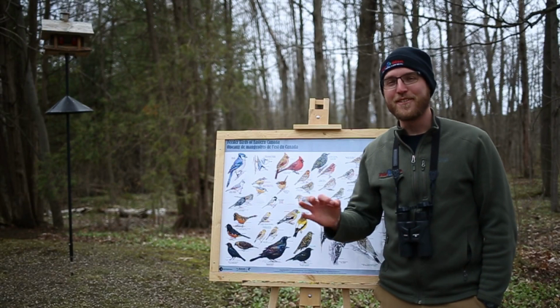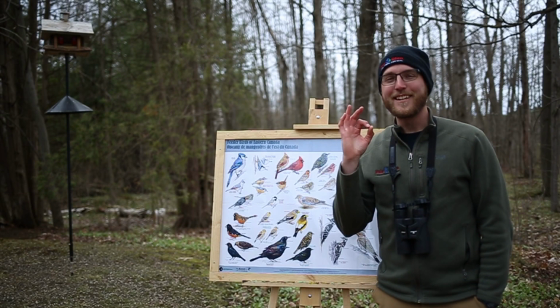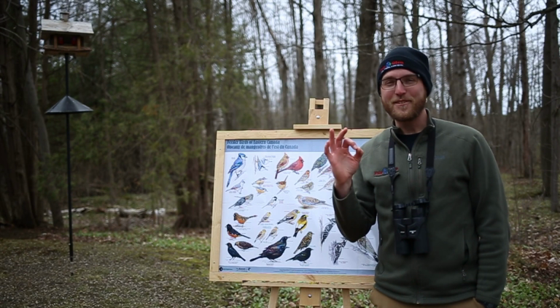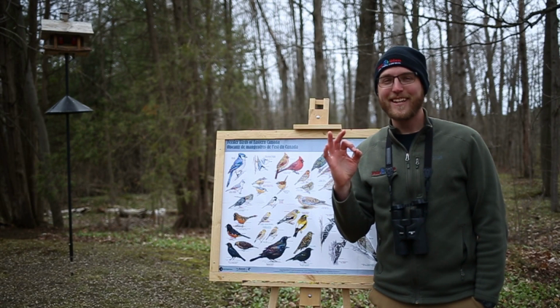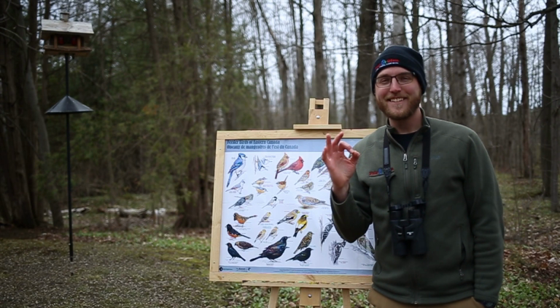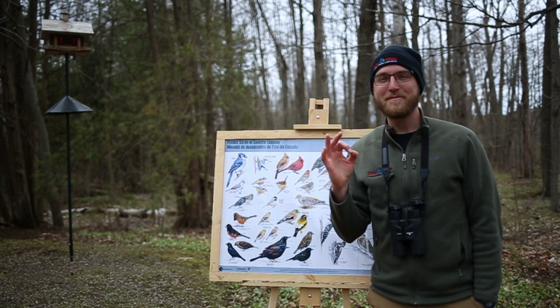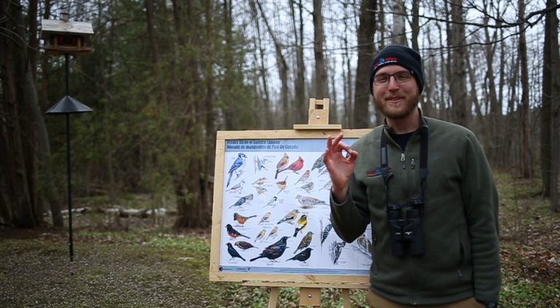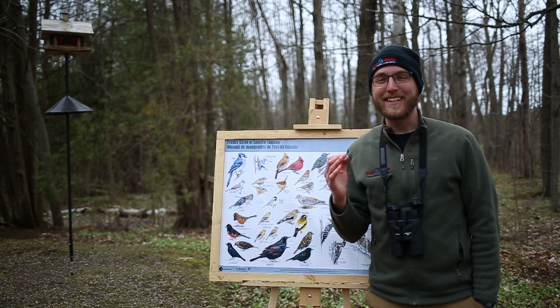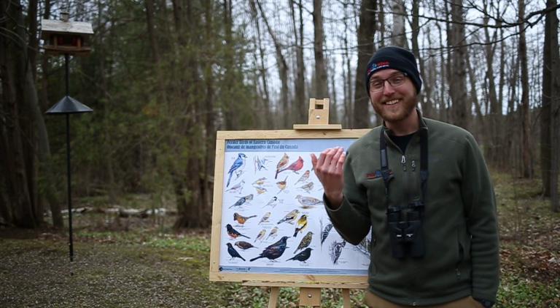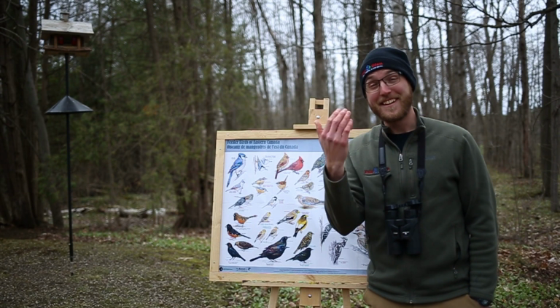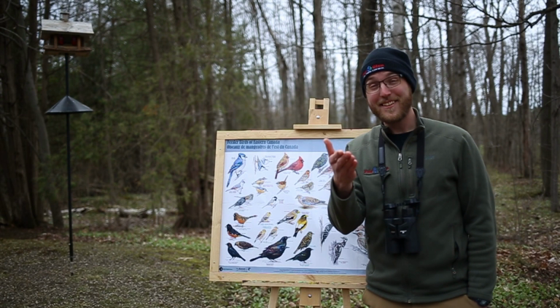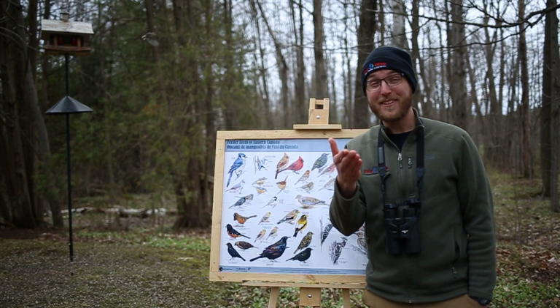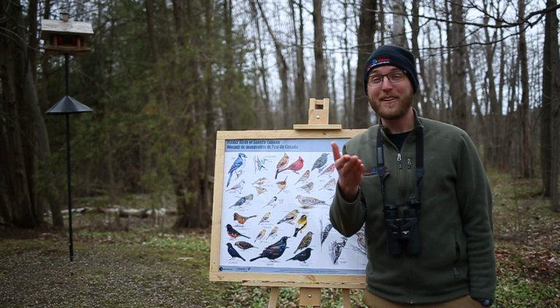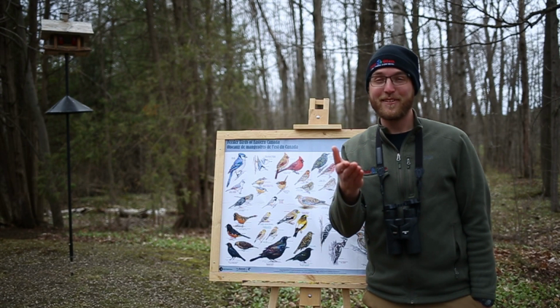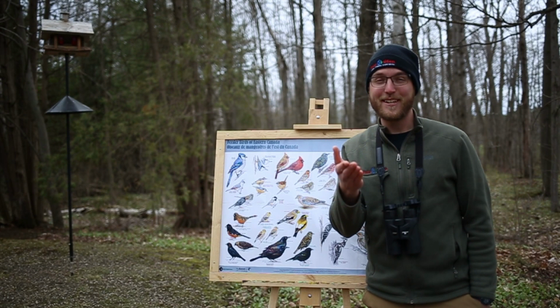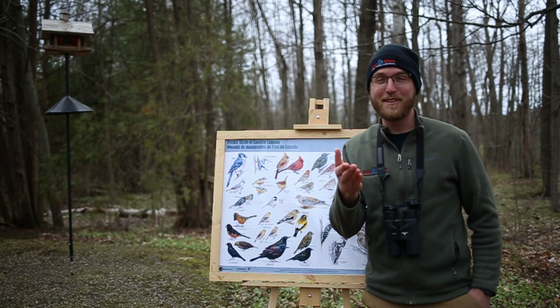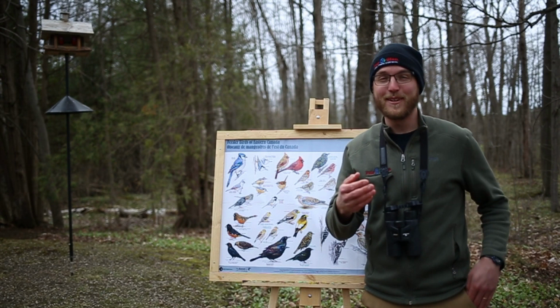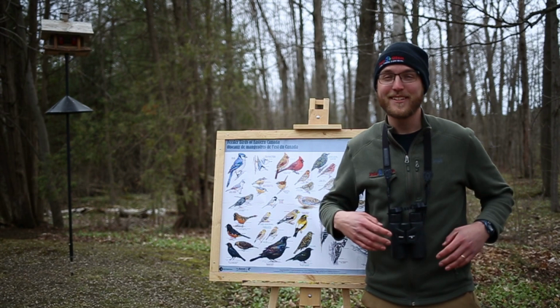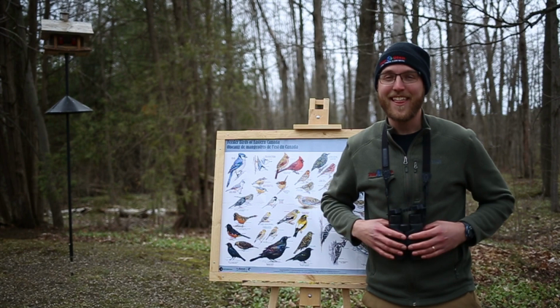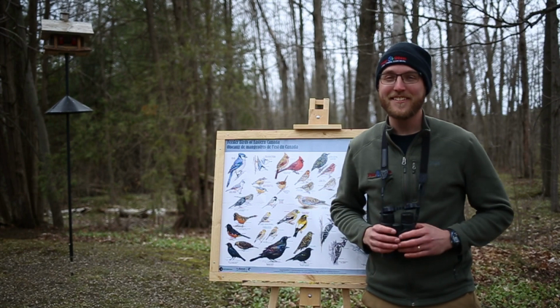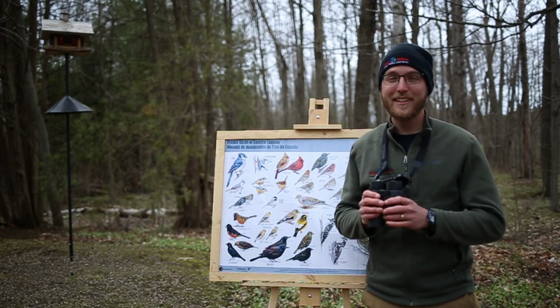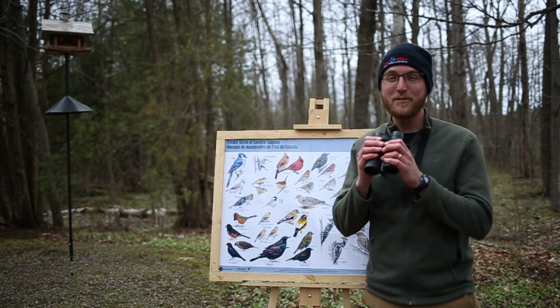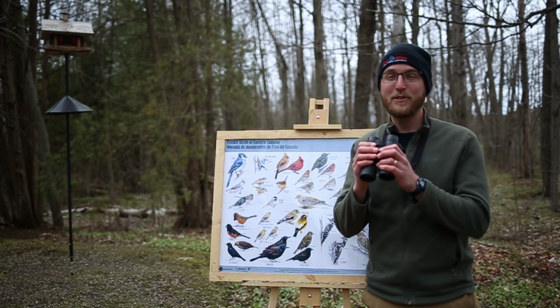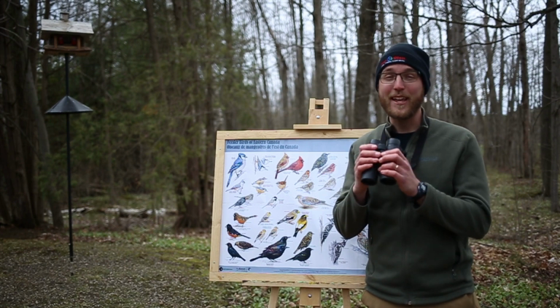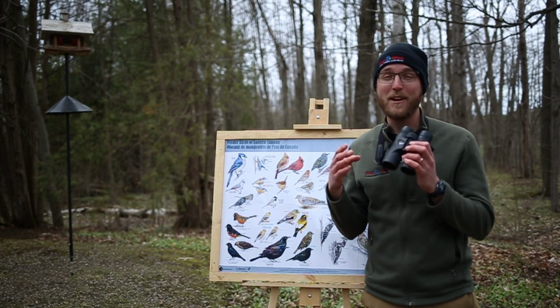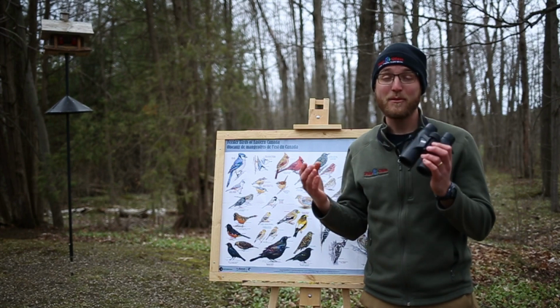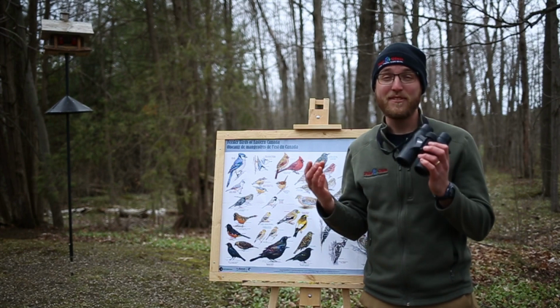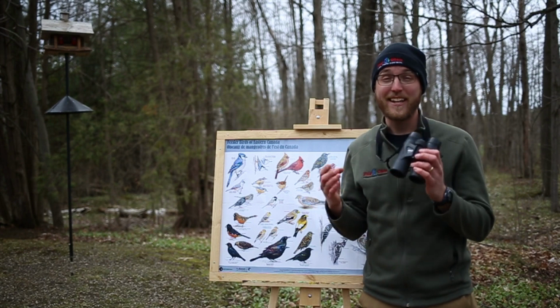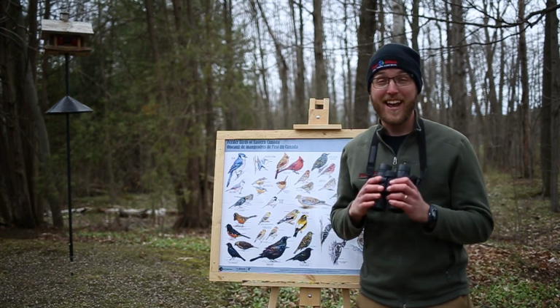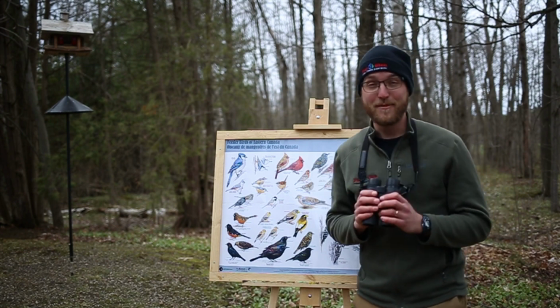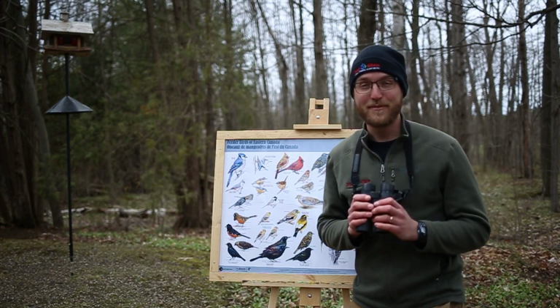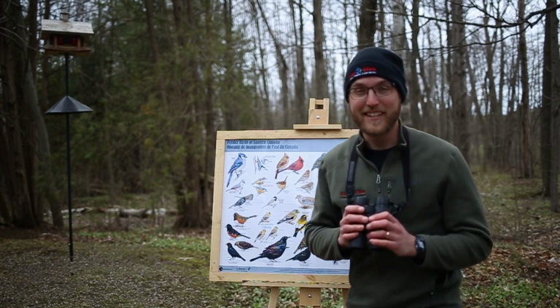All right, training is complete. Now that you know how to identify birds, let's take a closer look at what we find at our bird feeder.